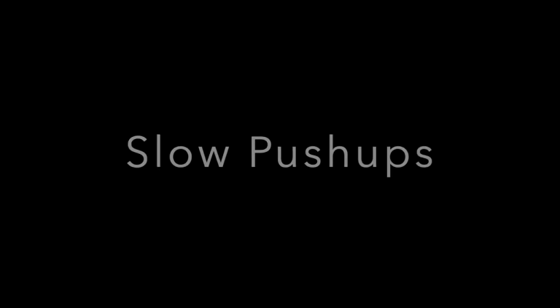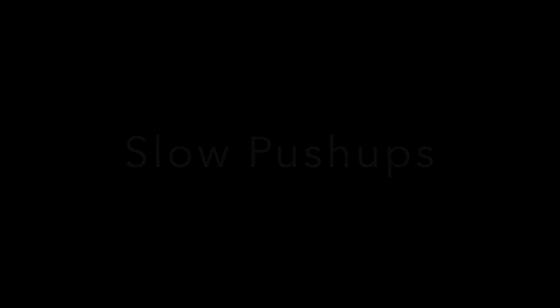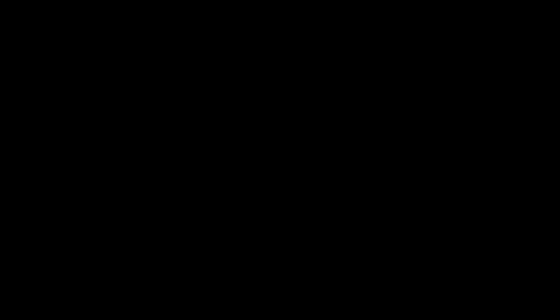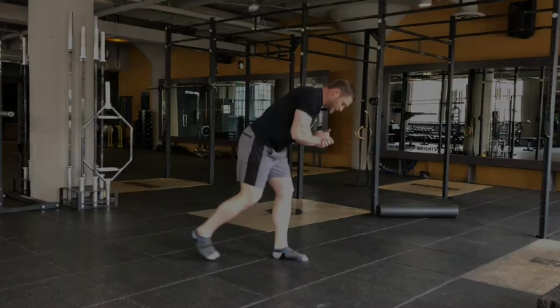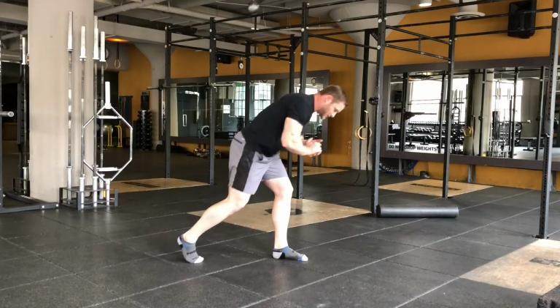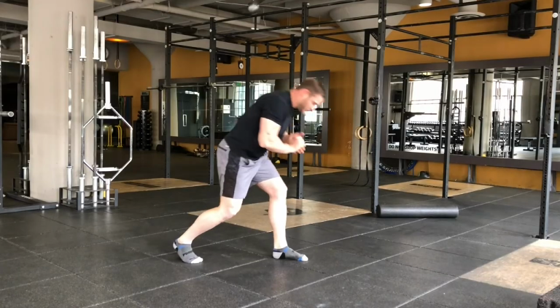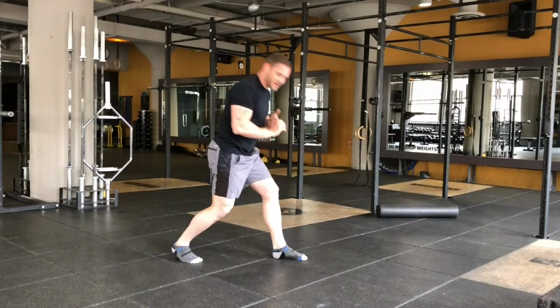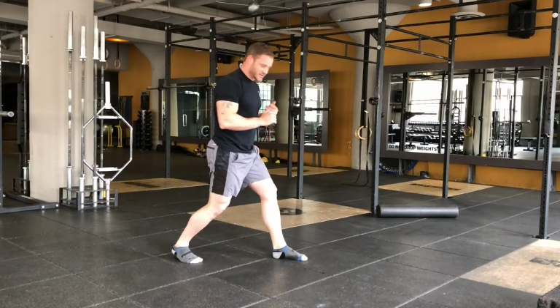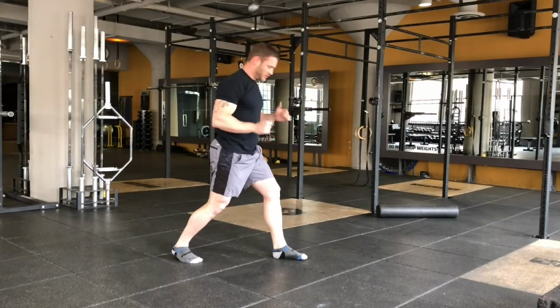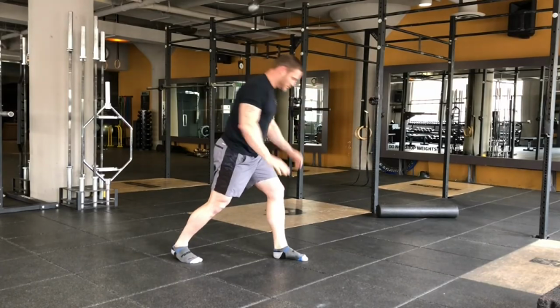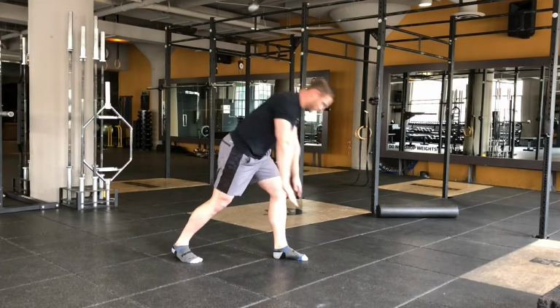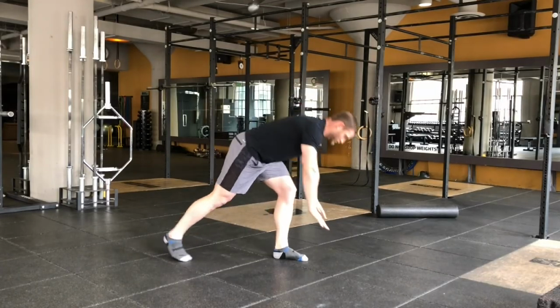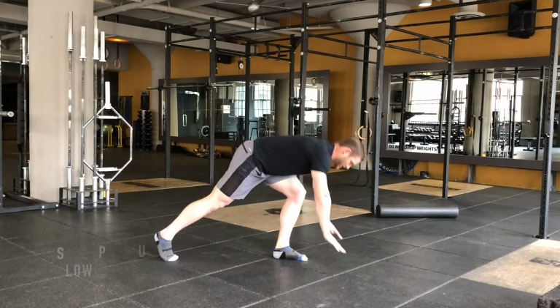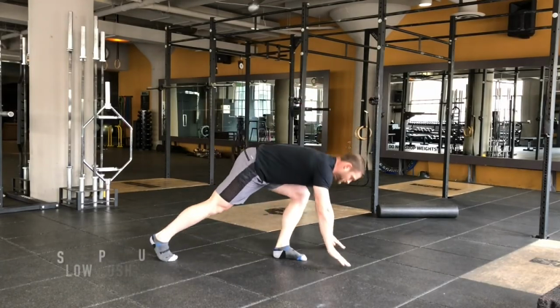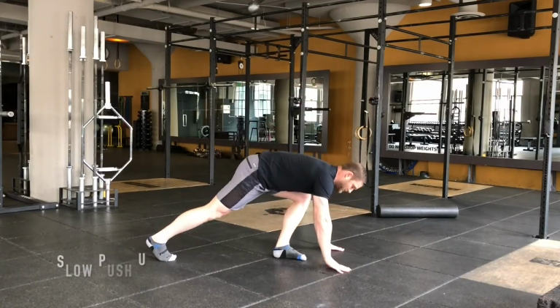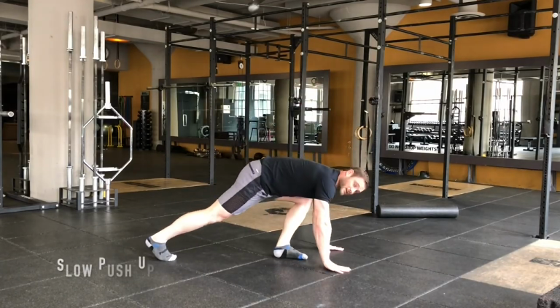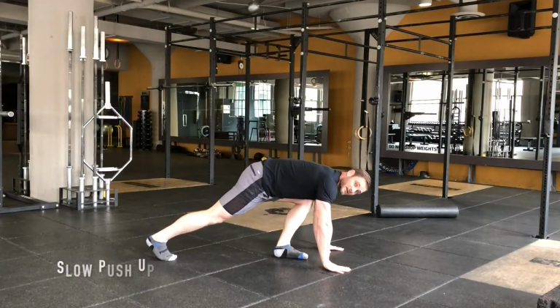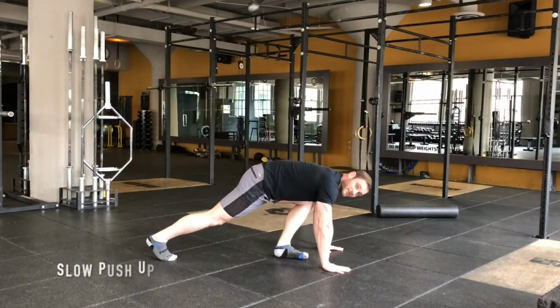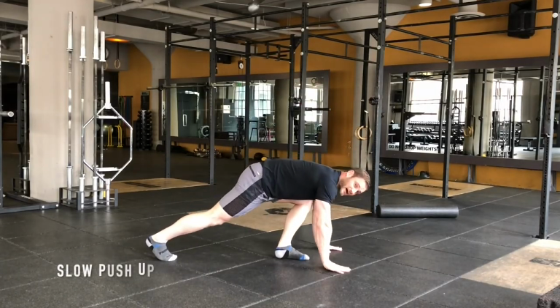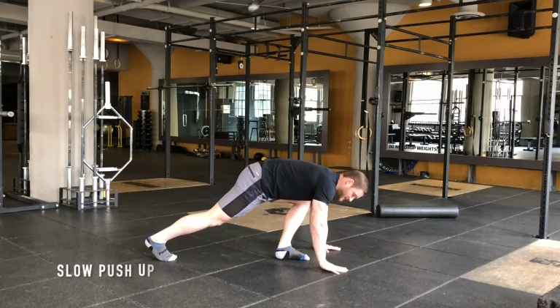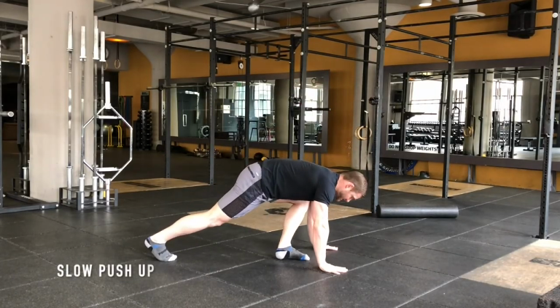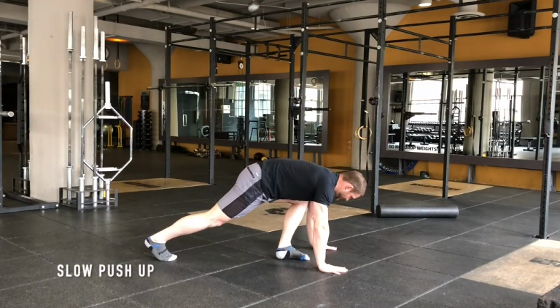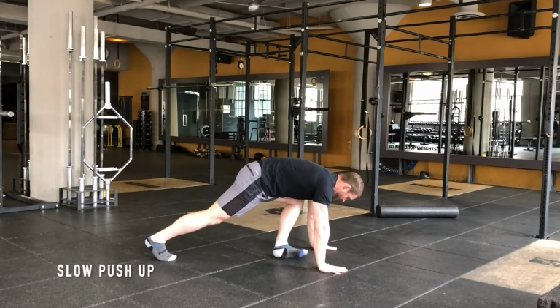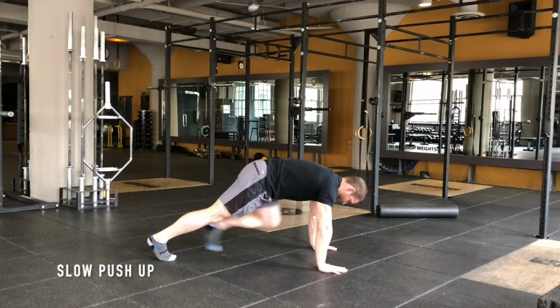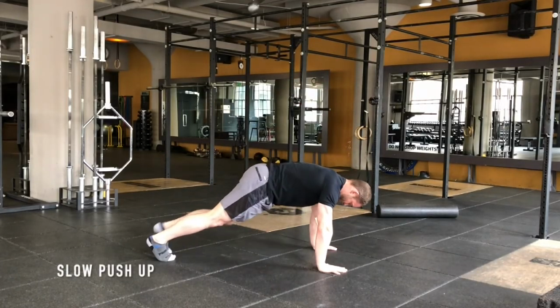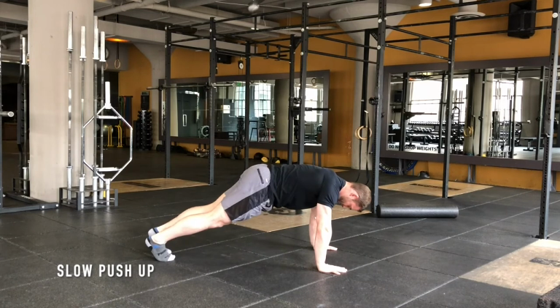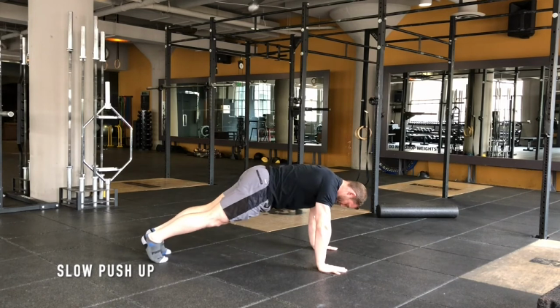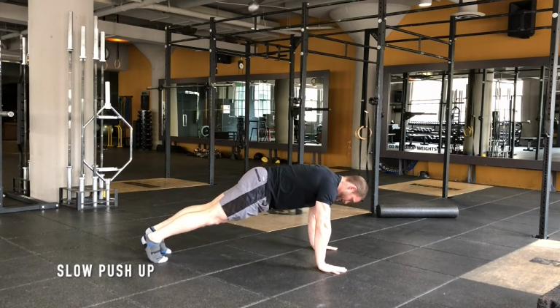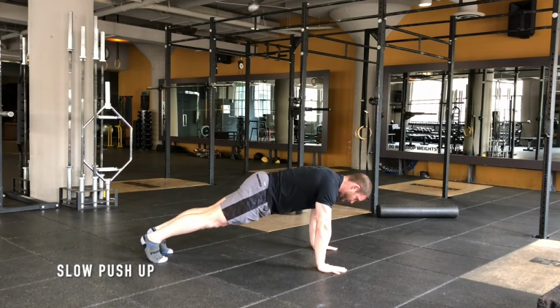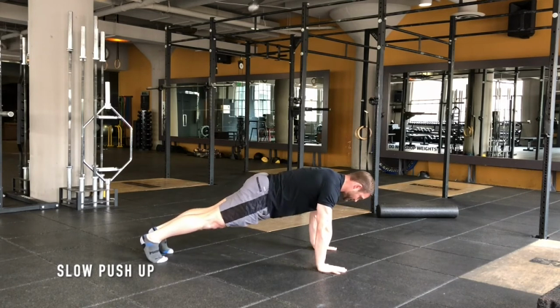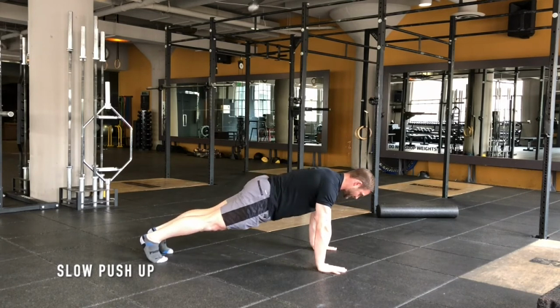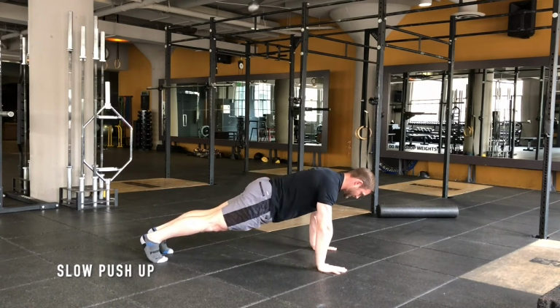Now you're going to do a slow motion push-up — five seconds down, five seconds up.